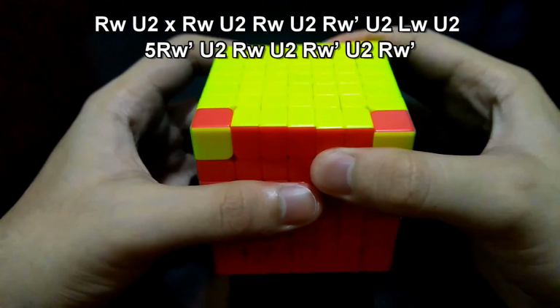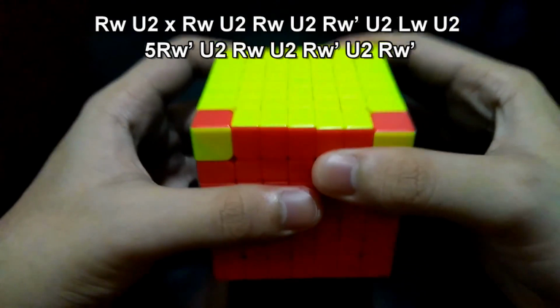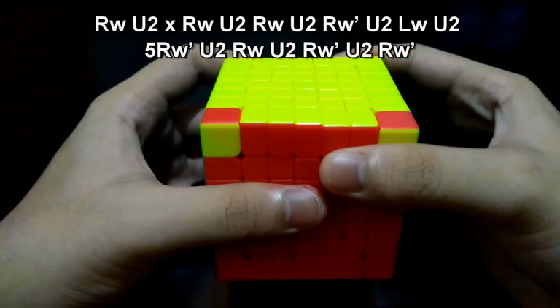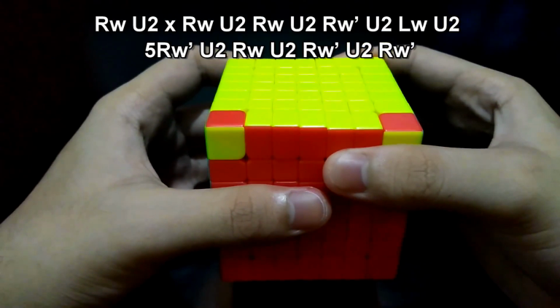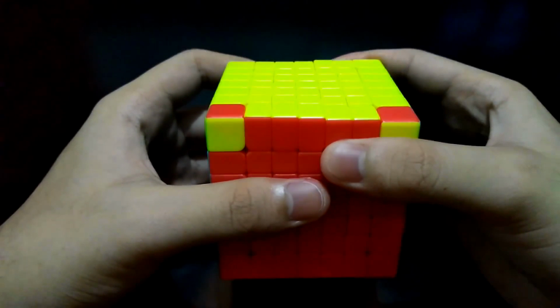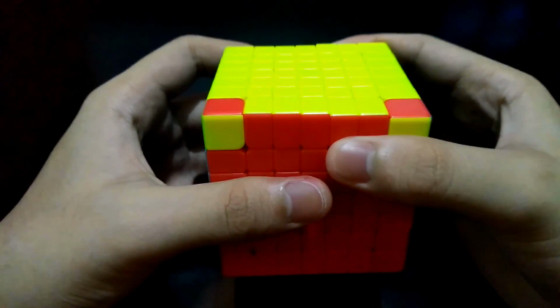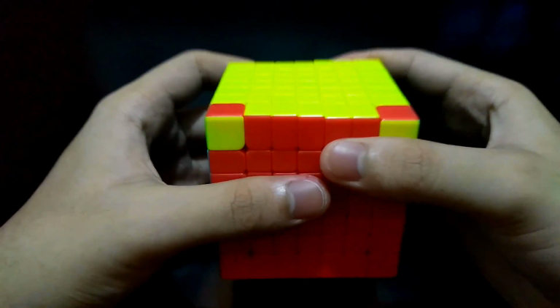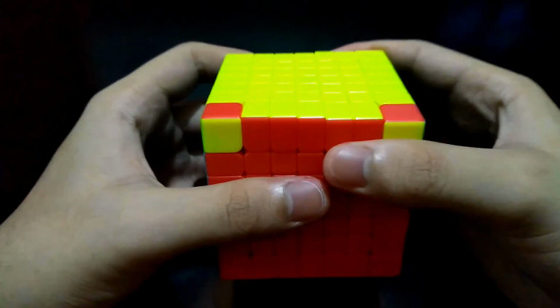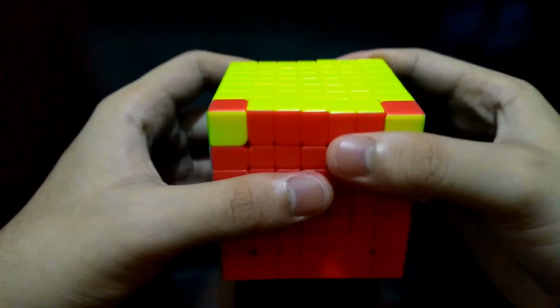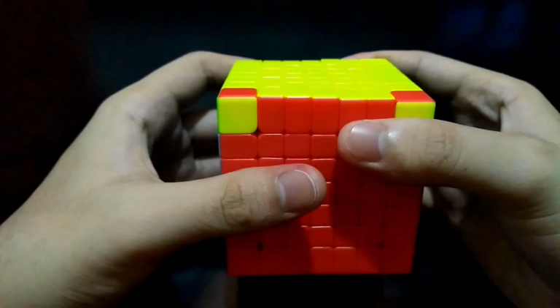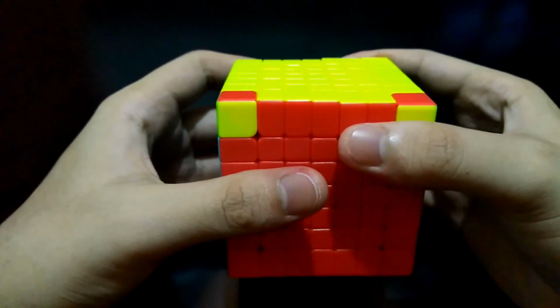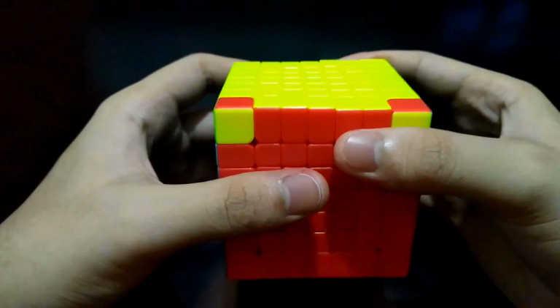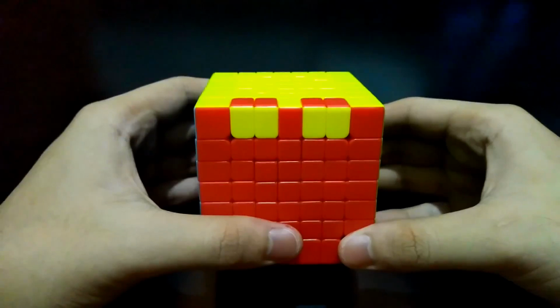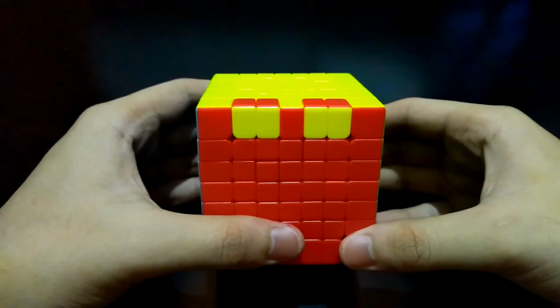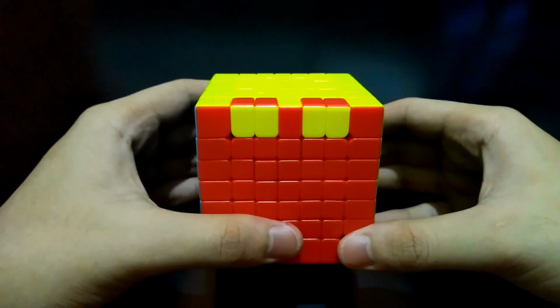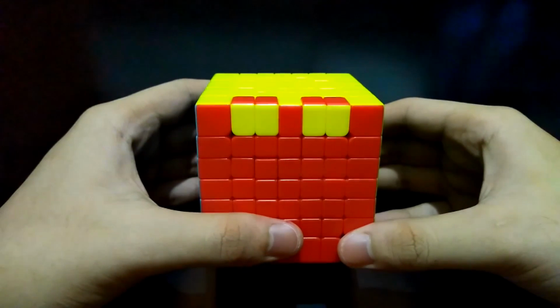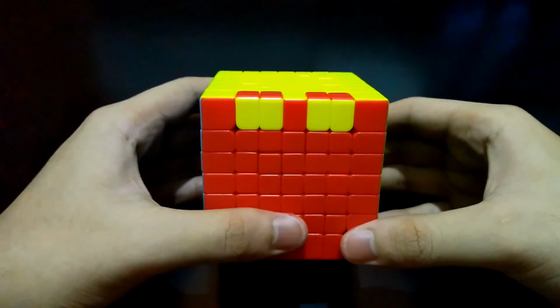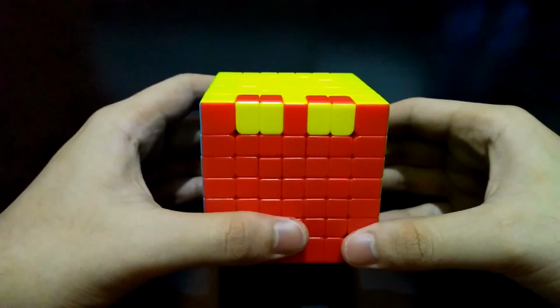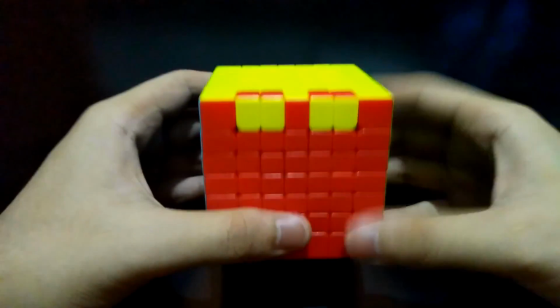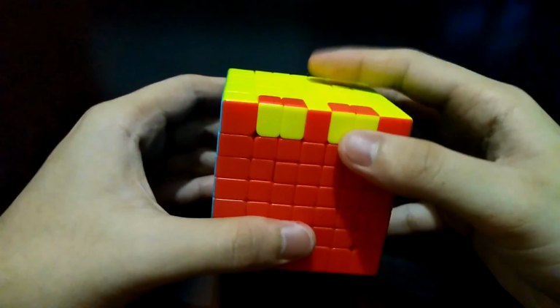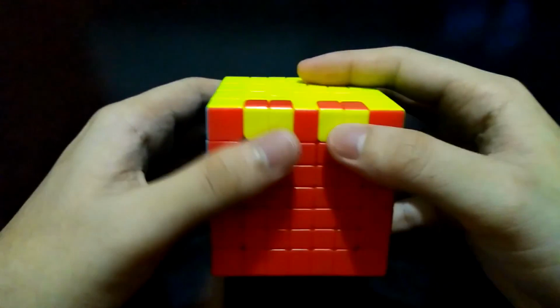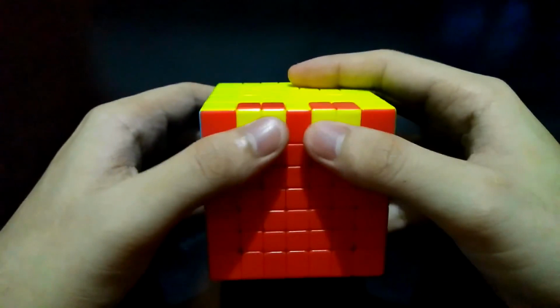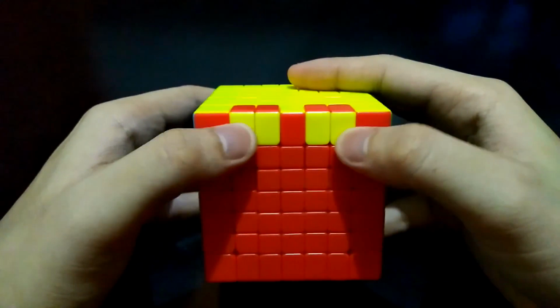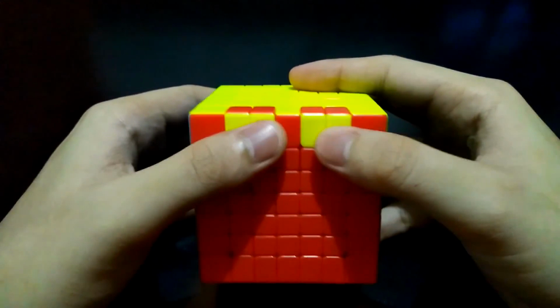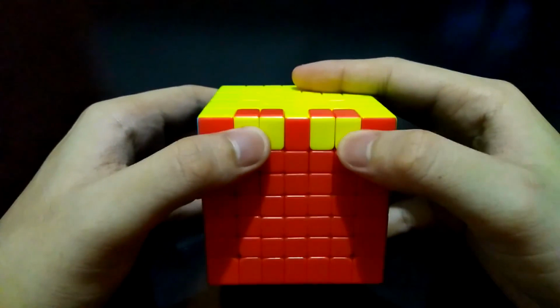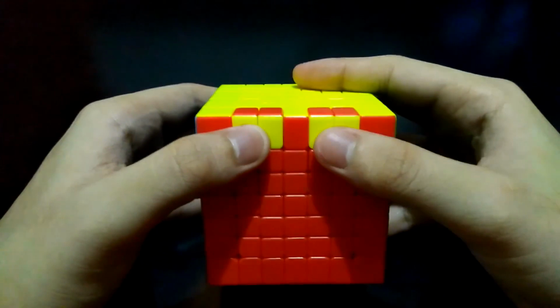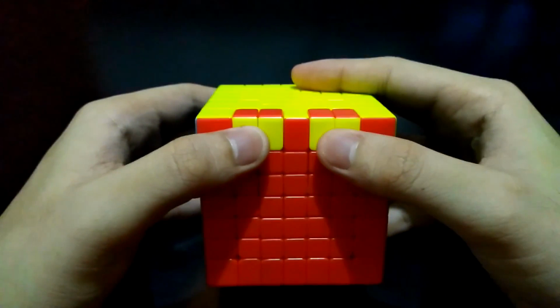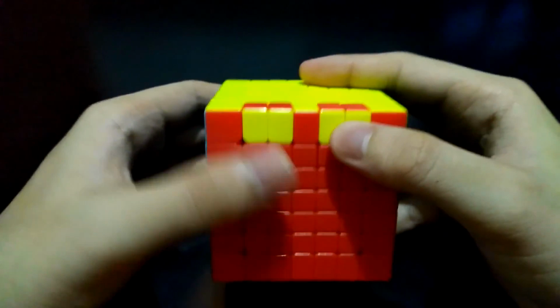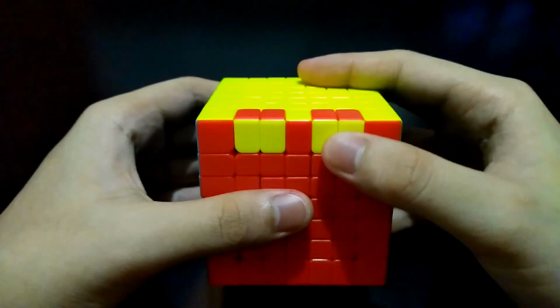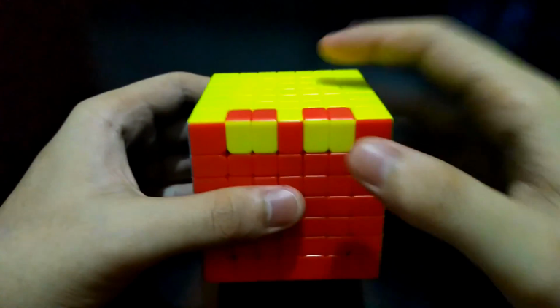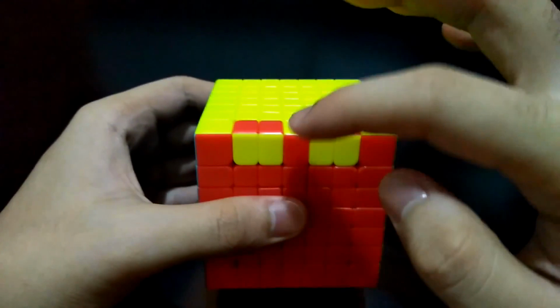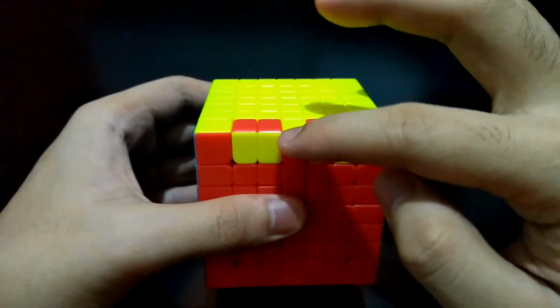Then the top side 180 degrees, and lastly bring this right side down. Now it's done.